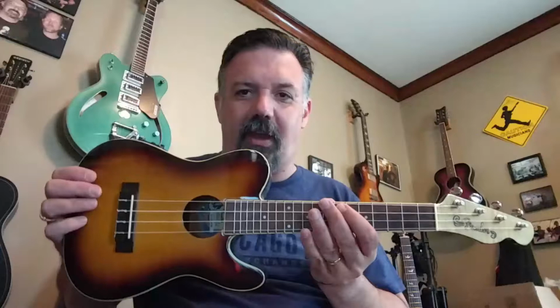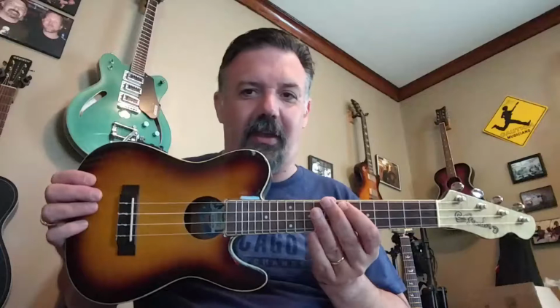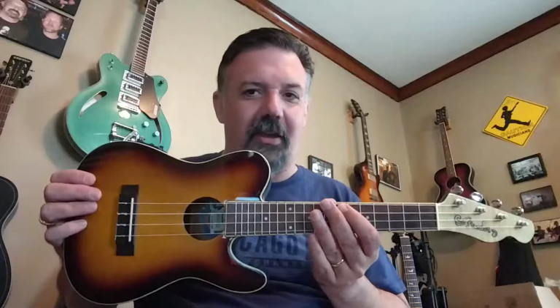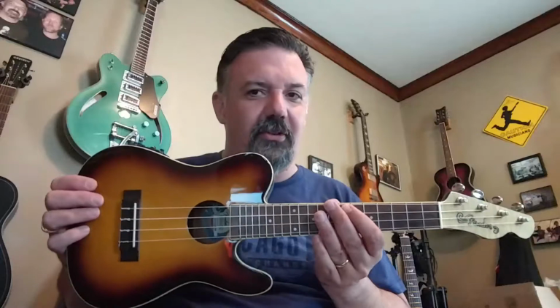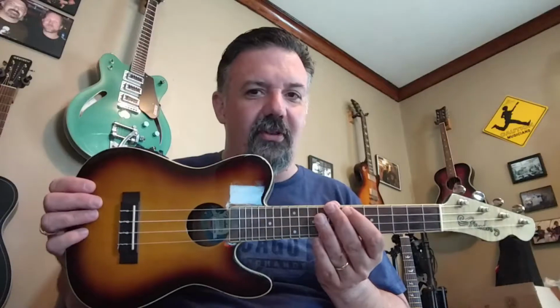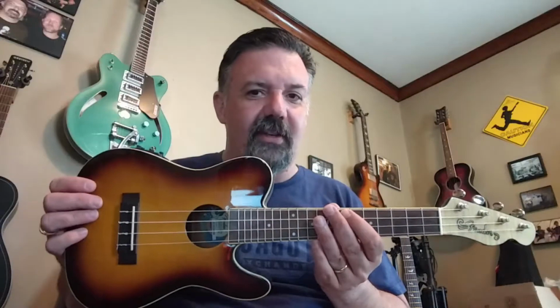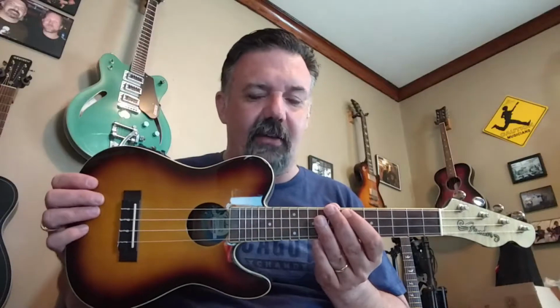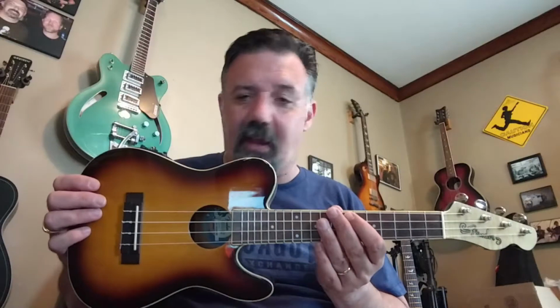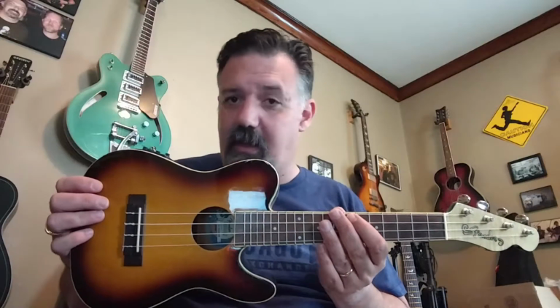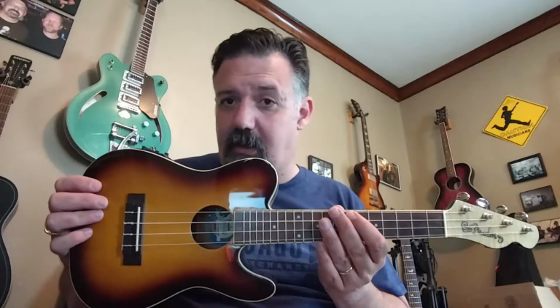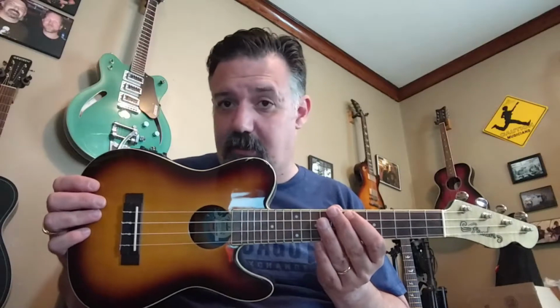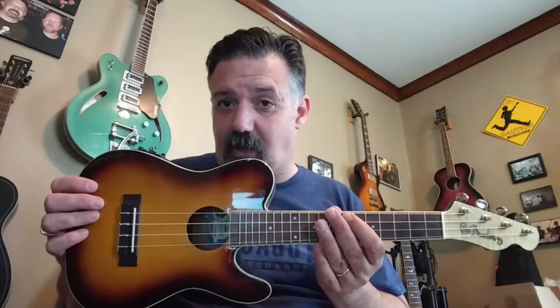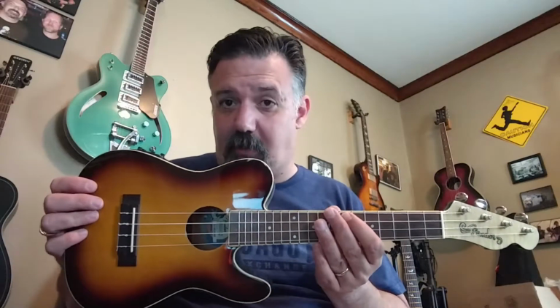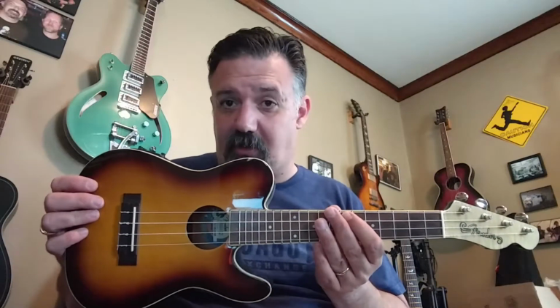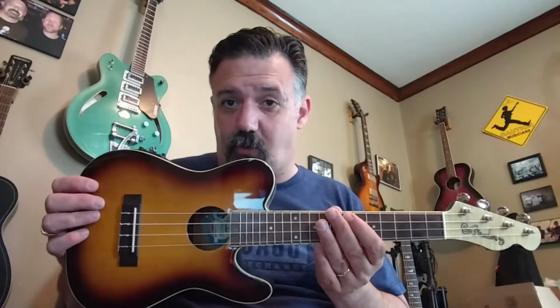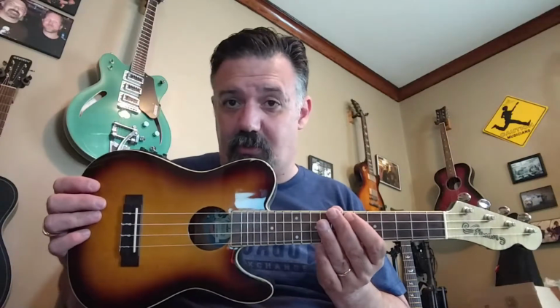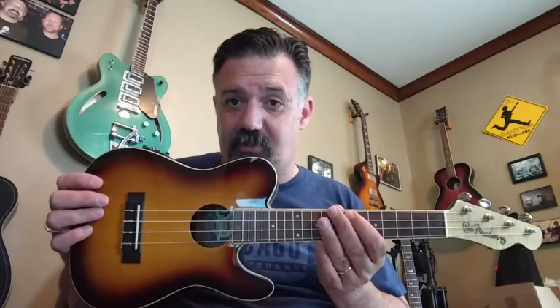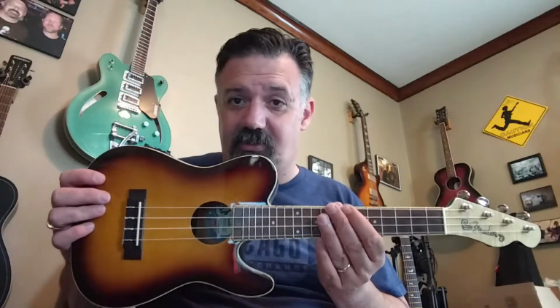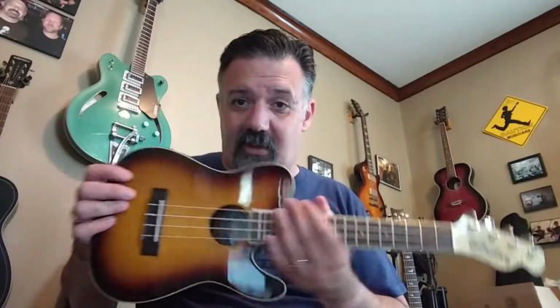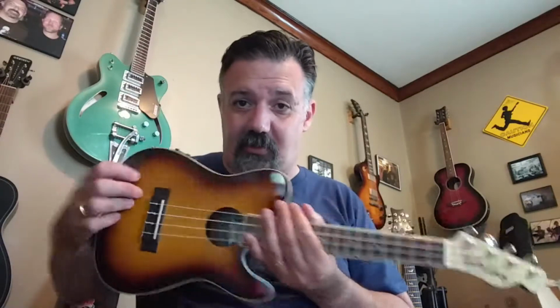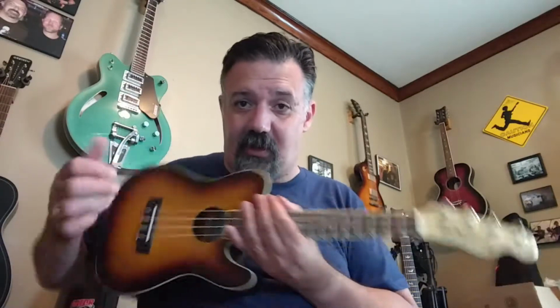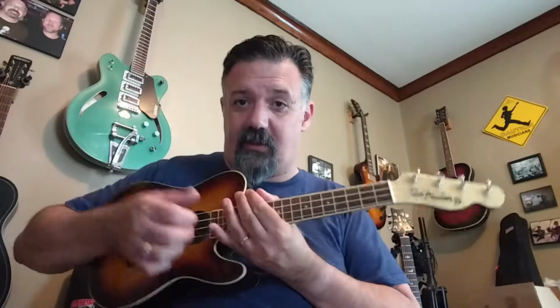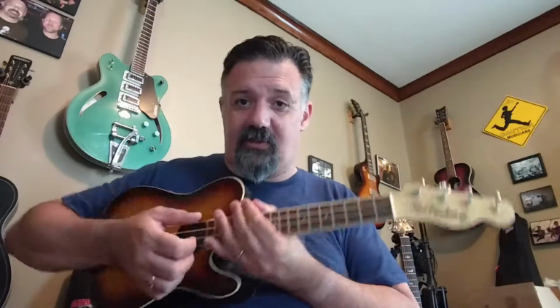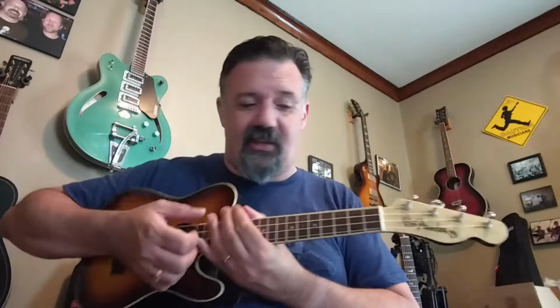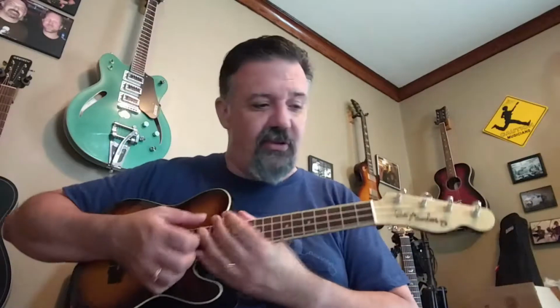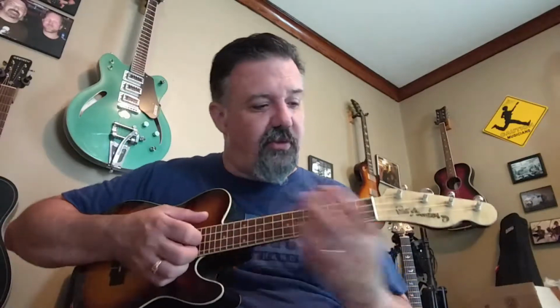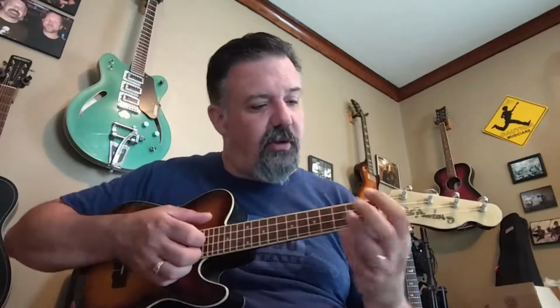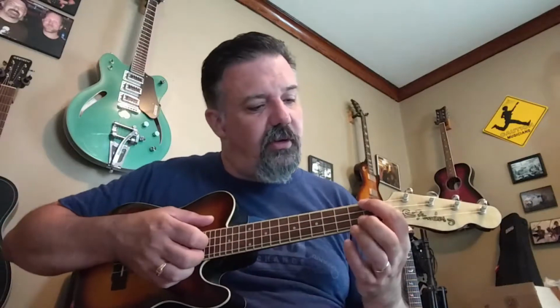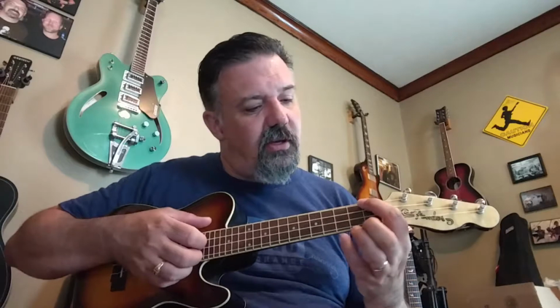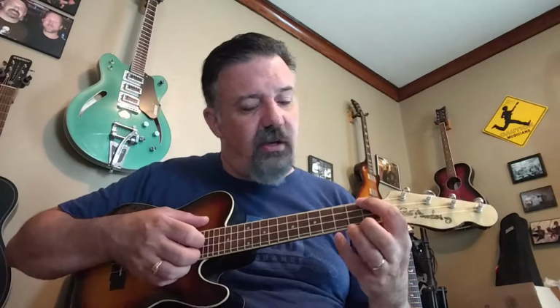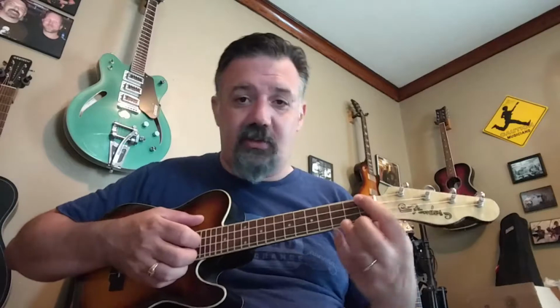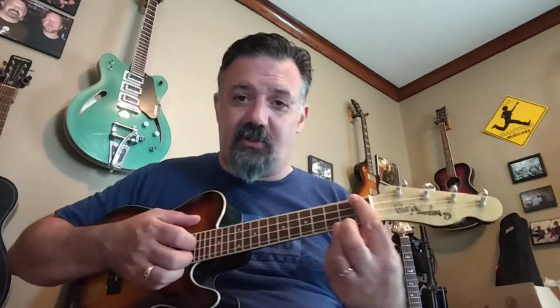Hey, got the ukulele out, and I'm talking about the chords to Santeria, at least the intro.